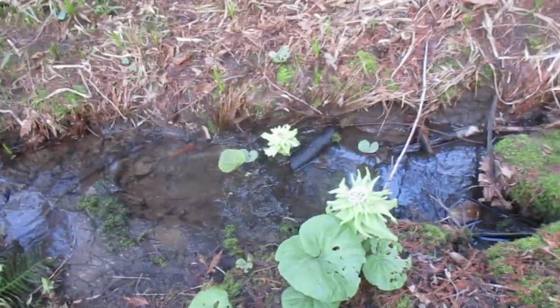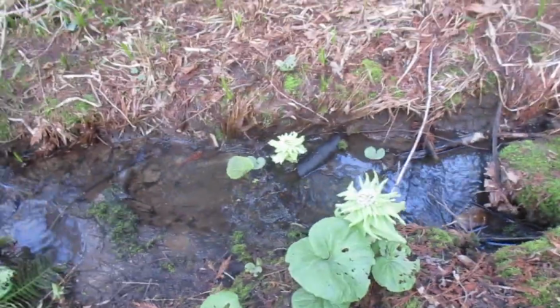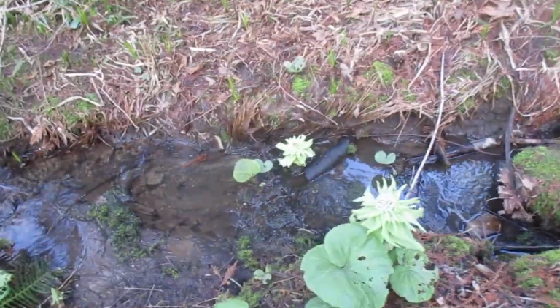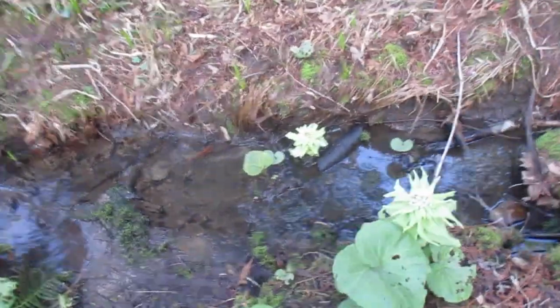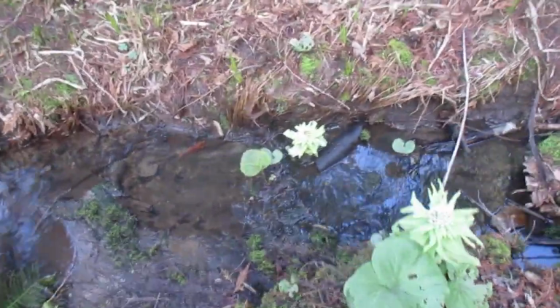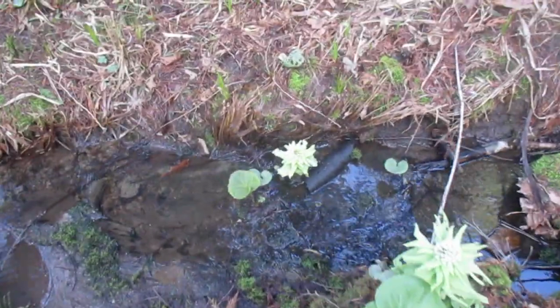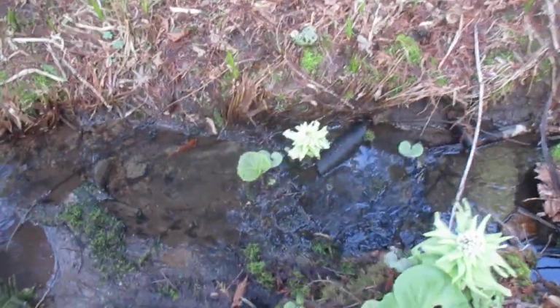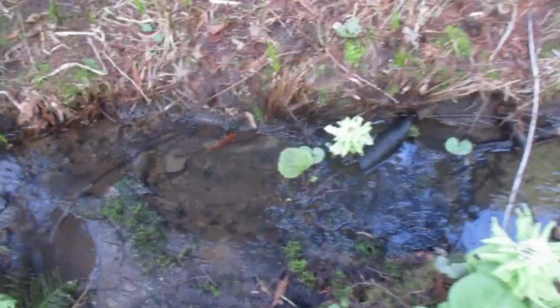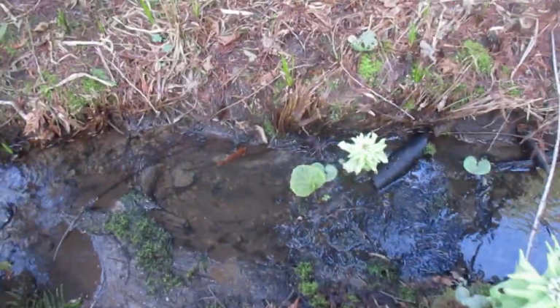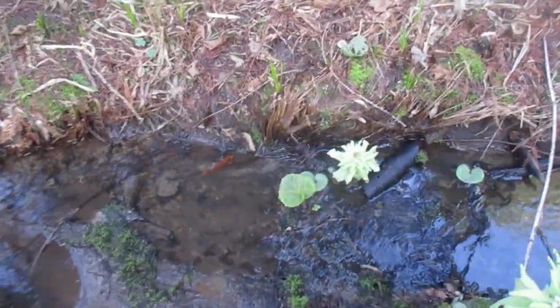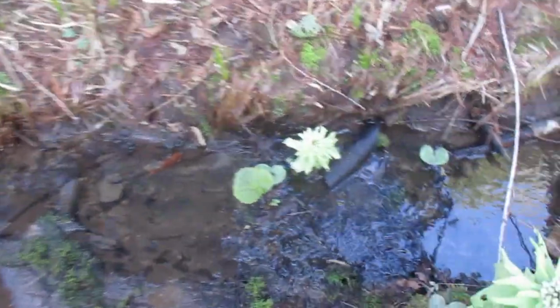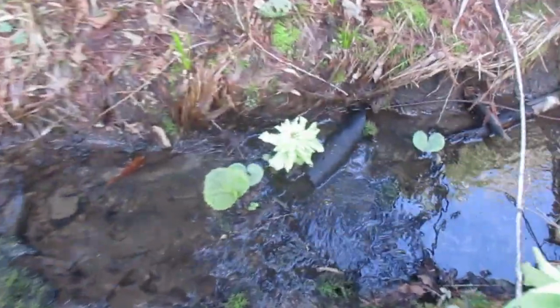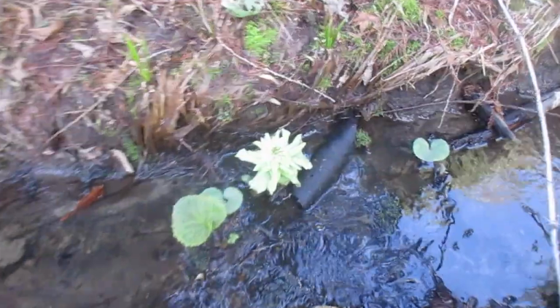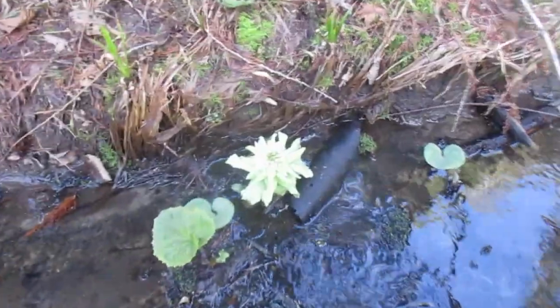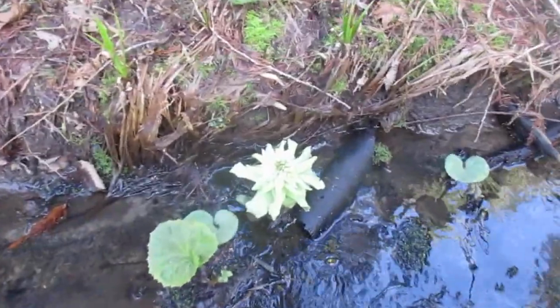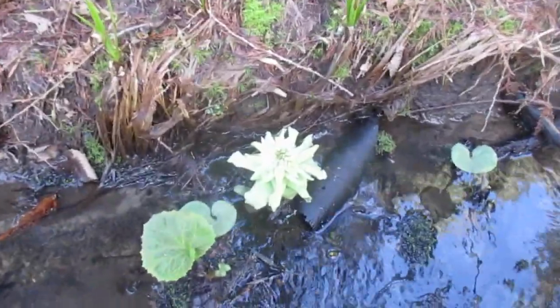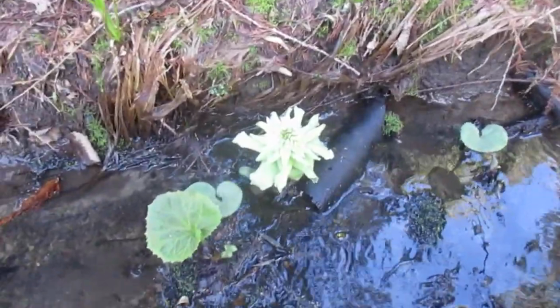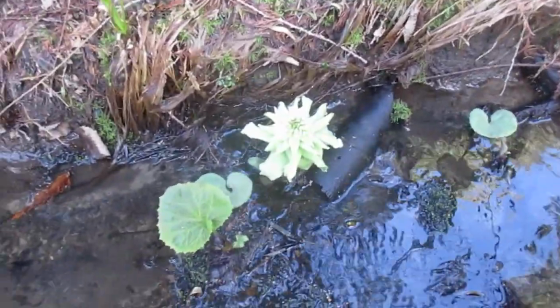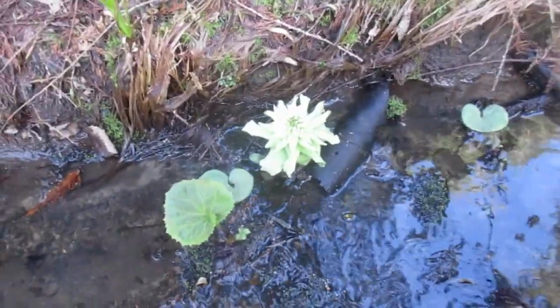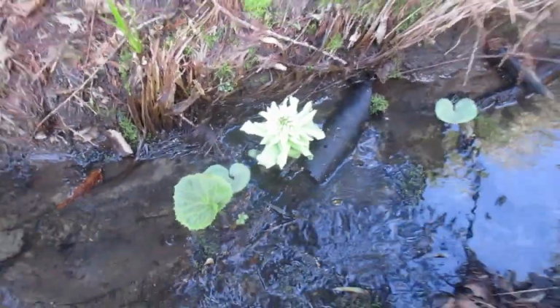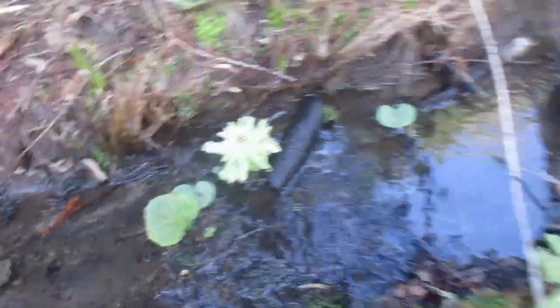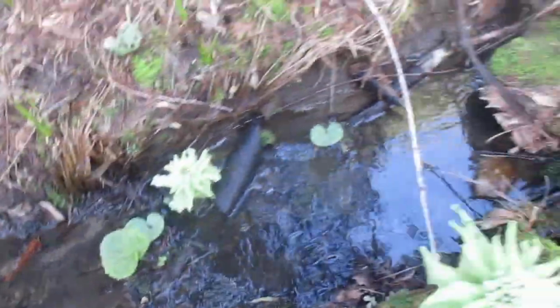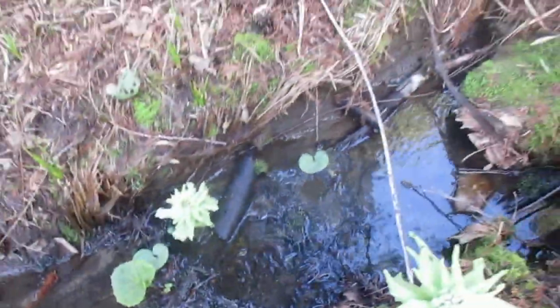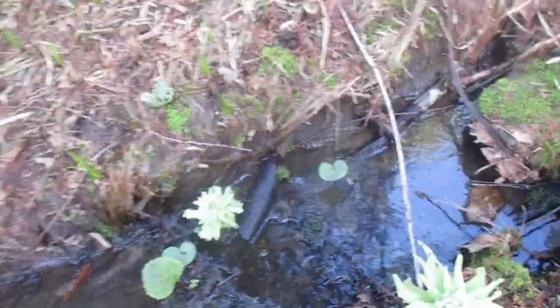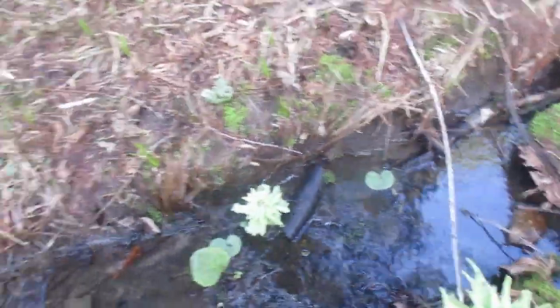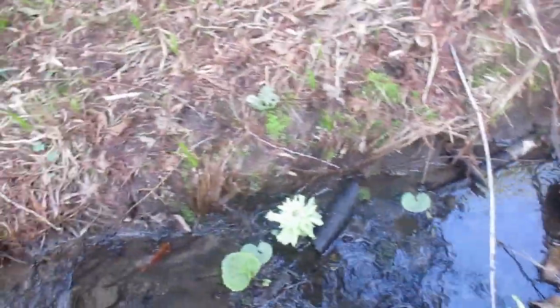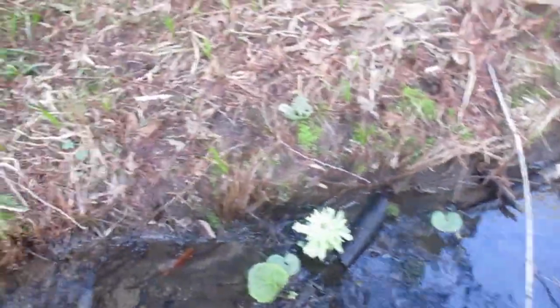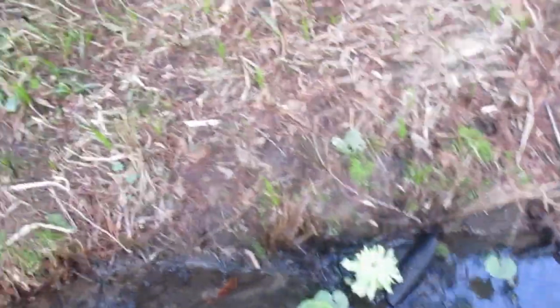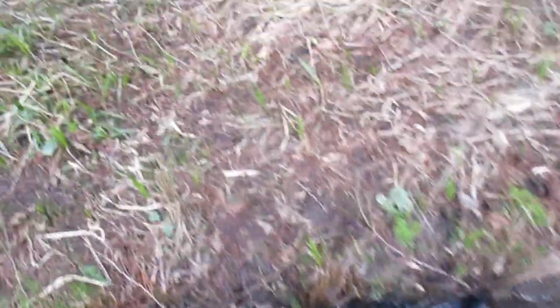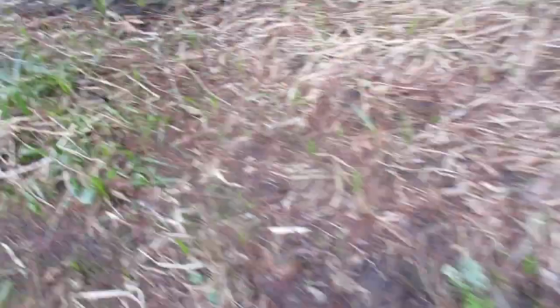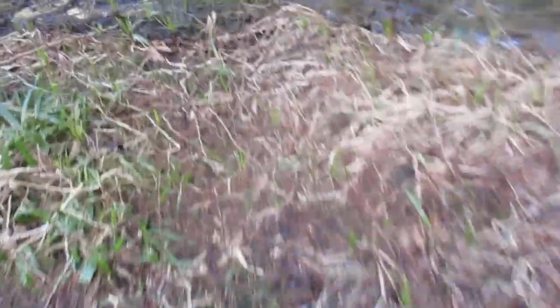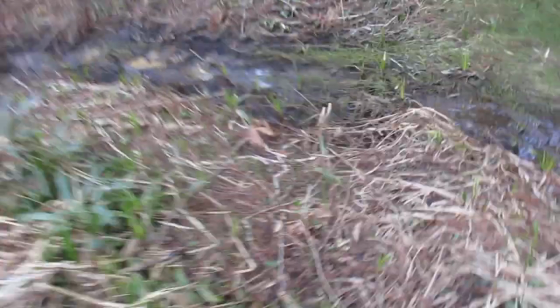They're like a skunk cabbage. These guys are growing right in the water. Let me get over on this side here.